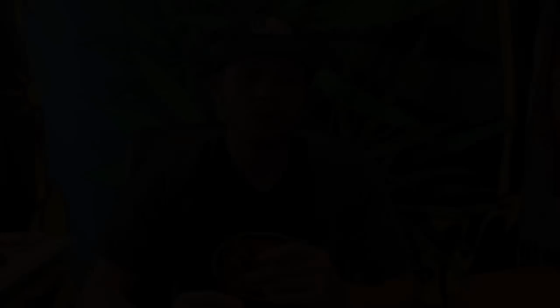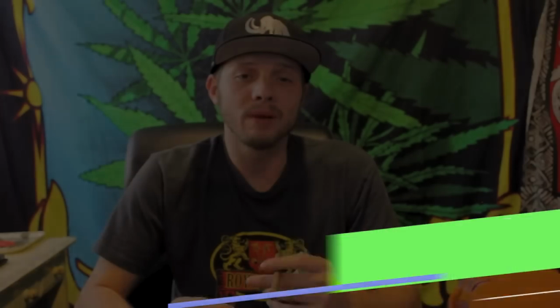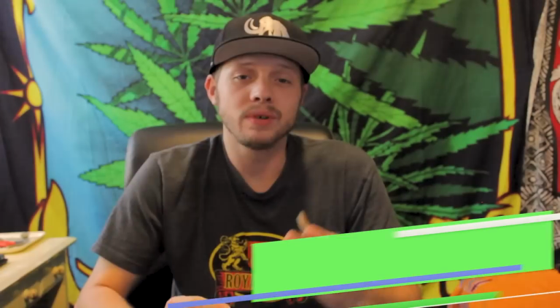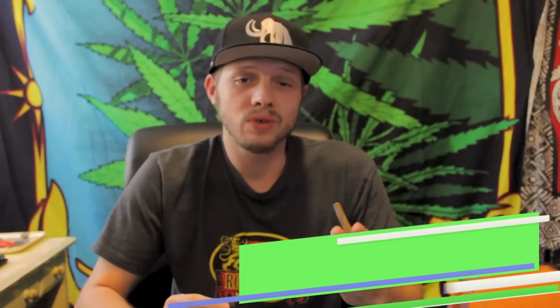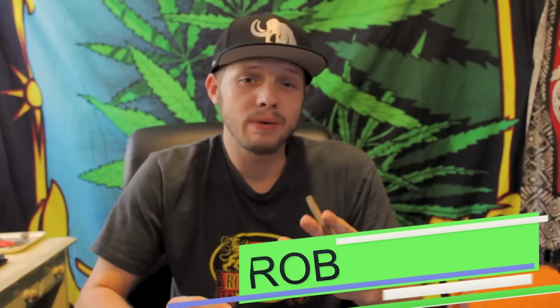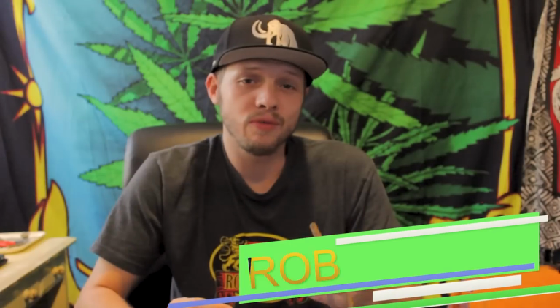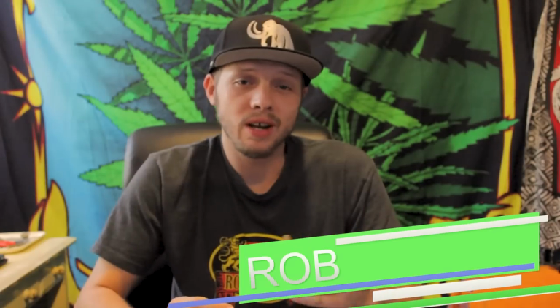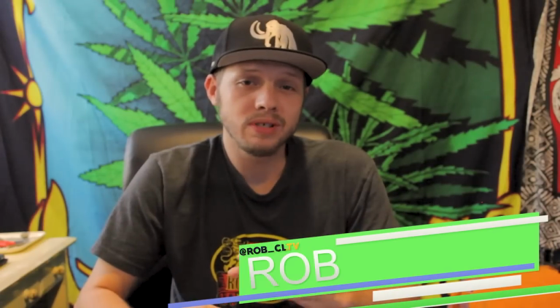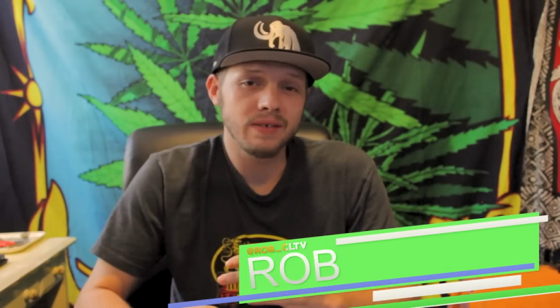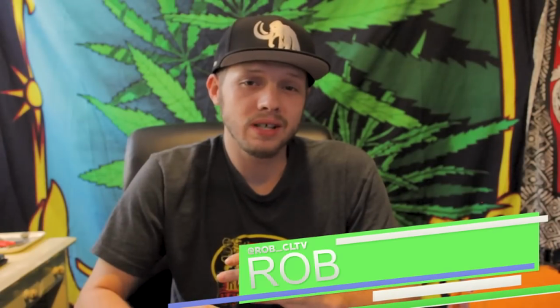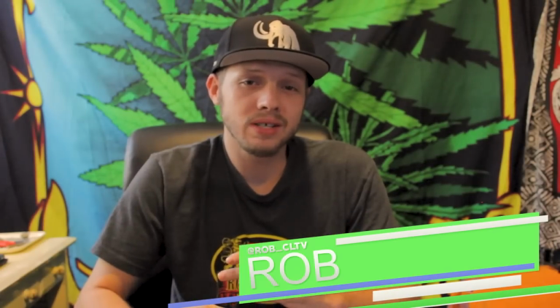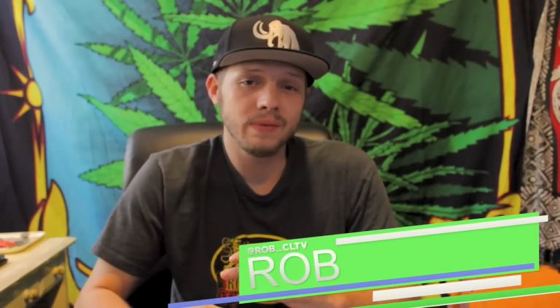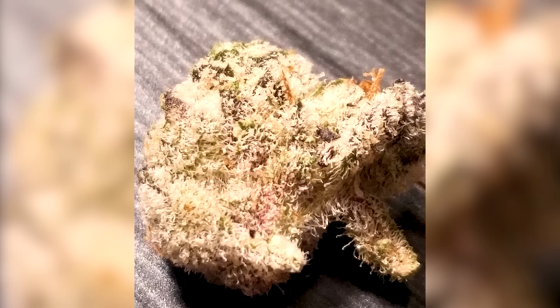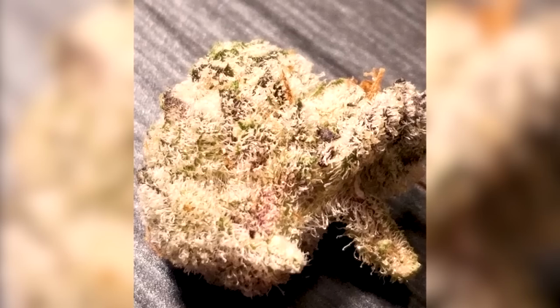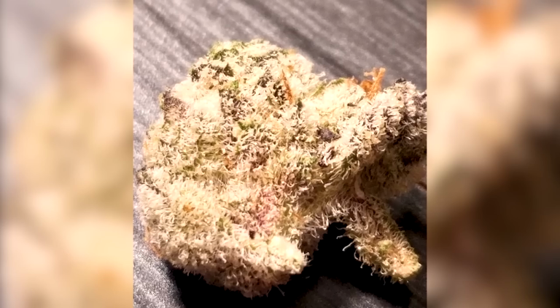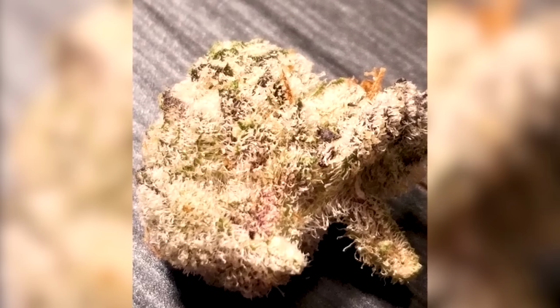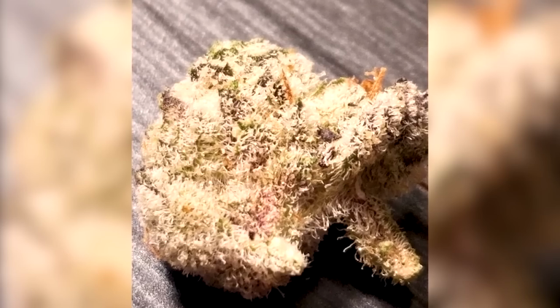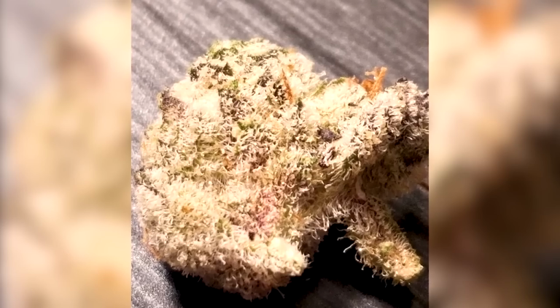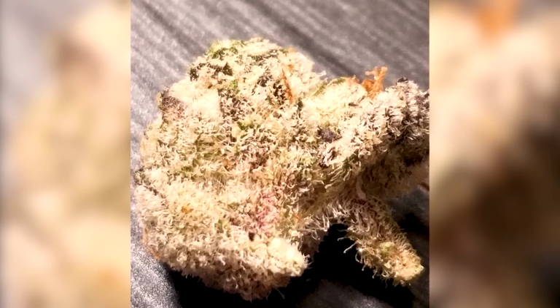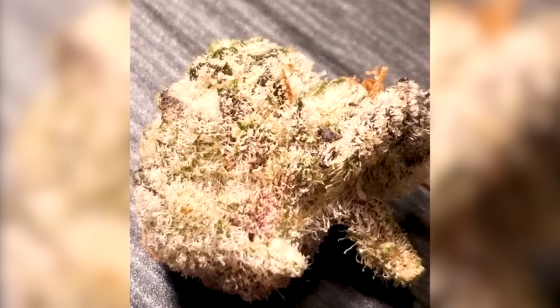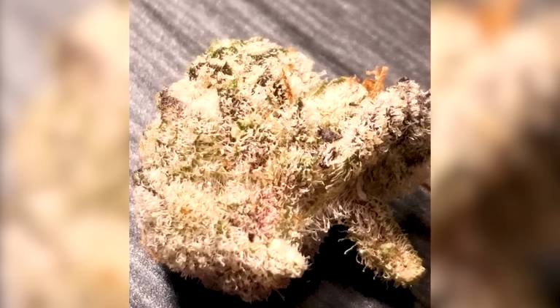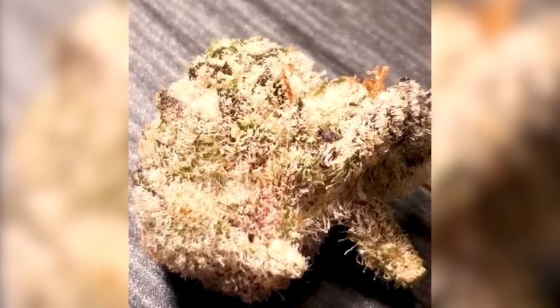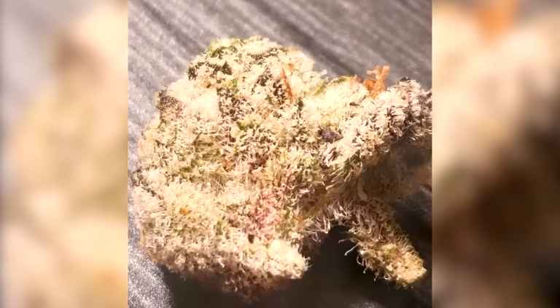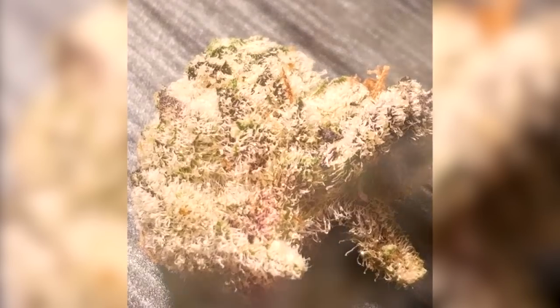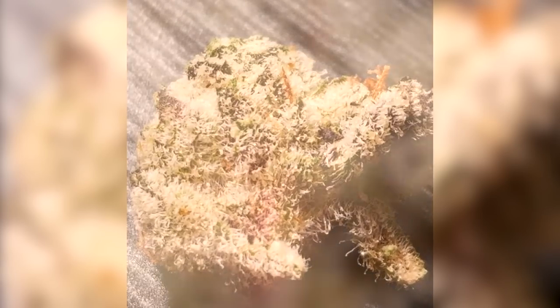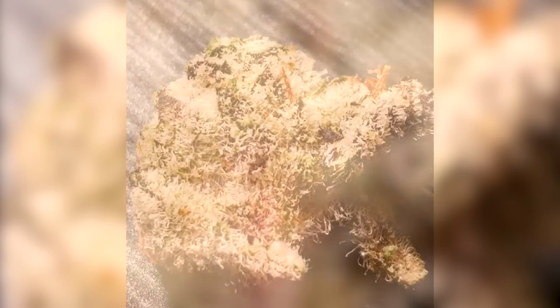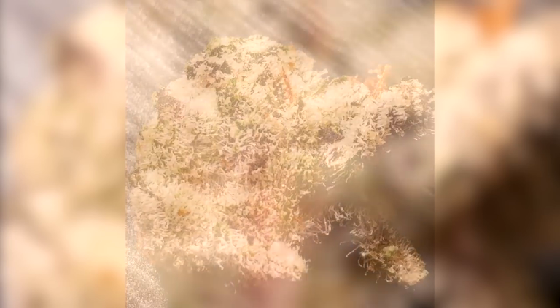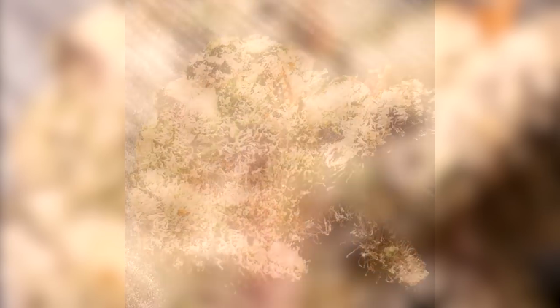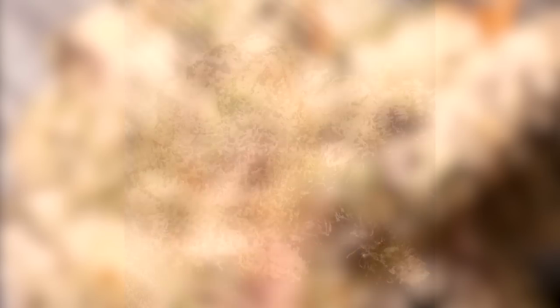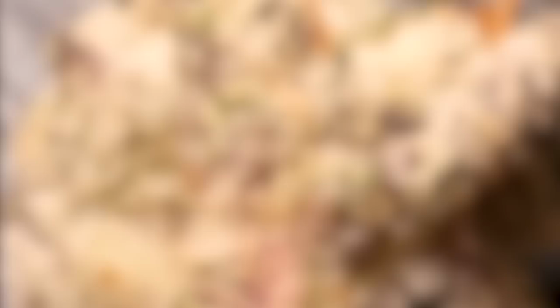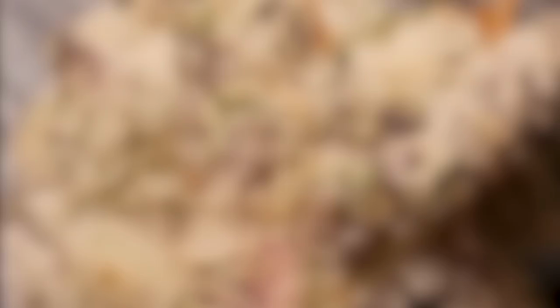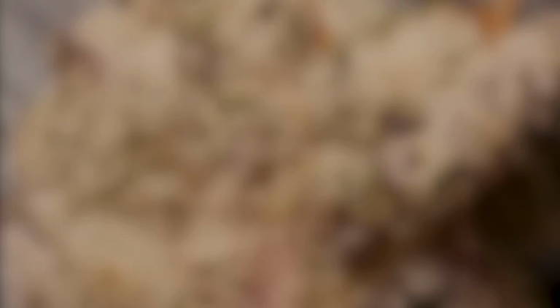What up, it's Rob here from Cannabis Lifestyle TV and today we're going to be reviewing Grease Monkey from Exotic Genetics.